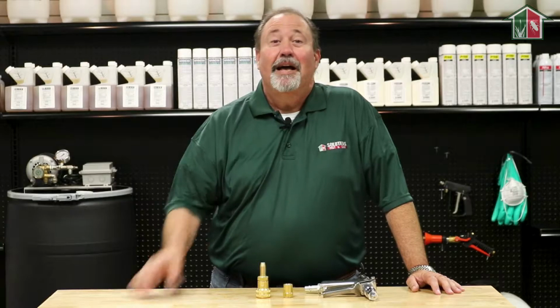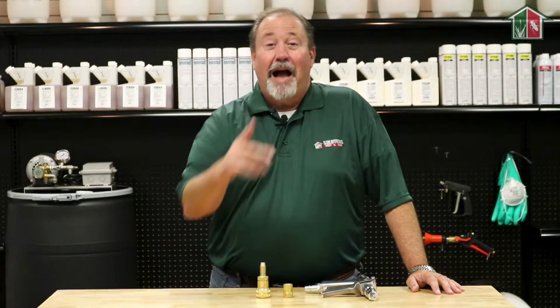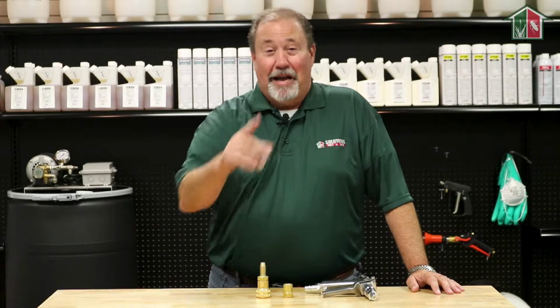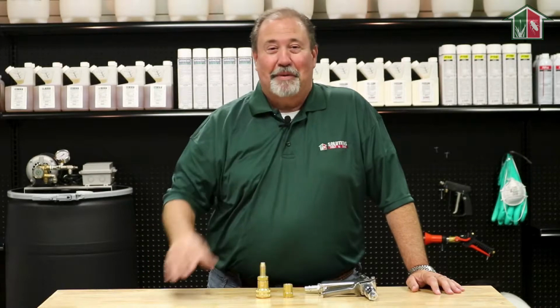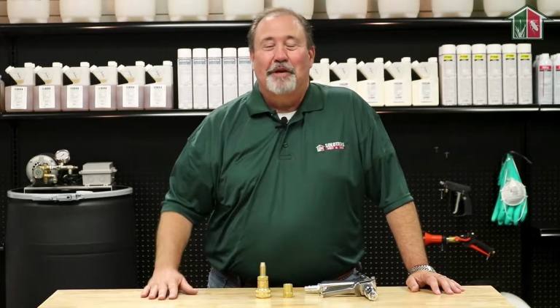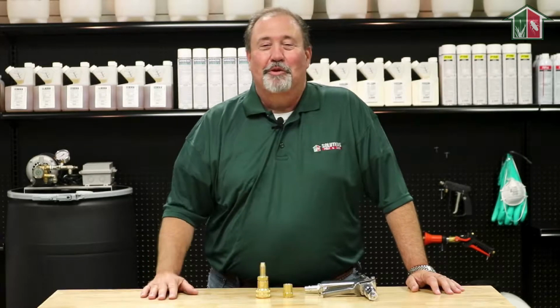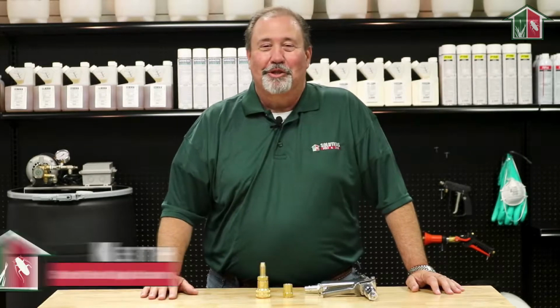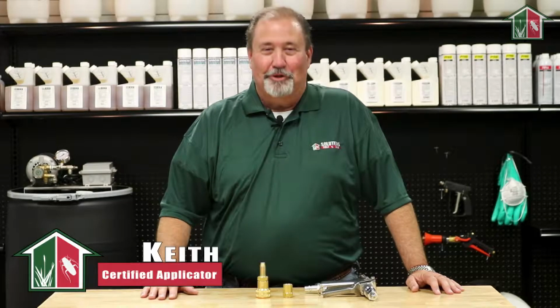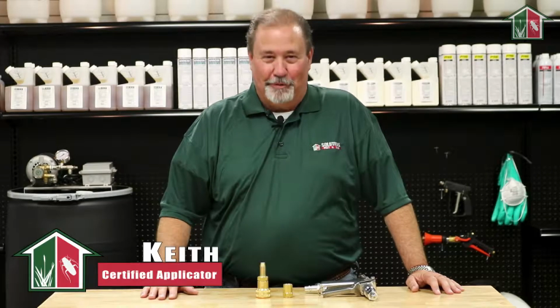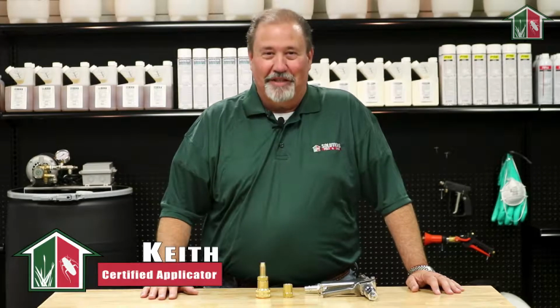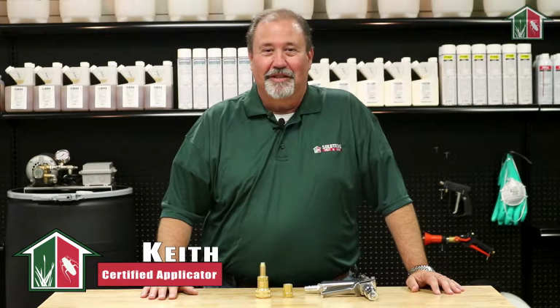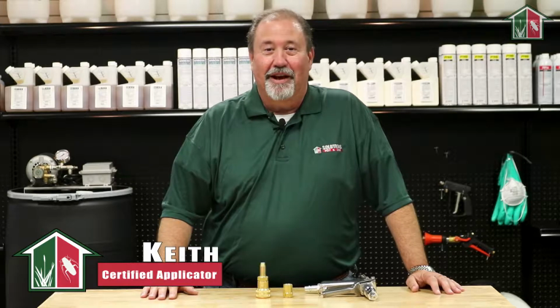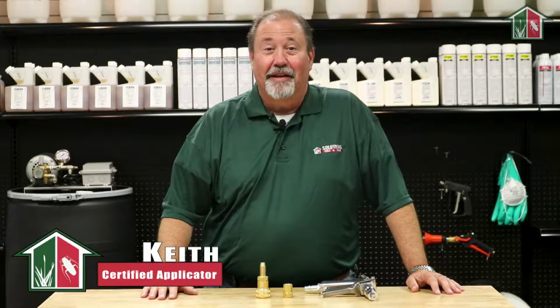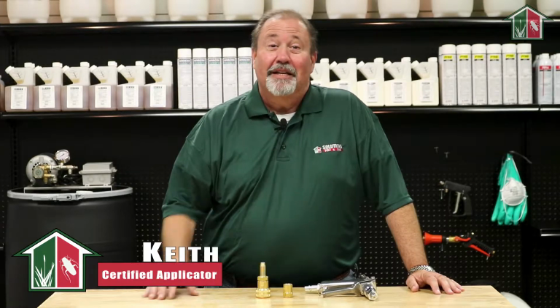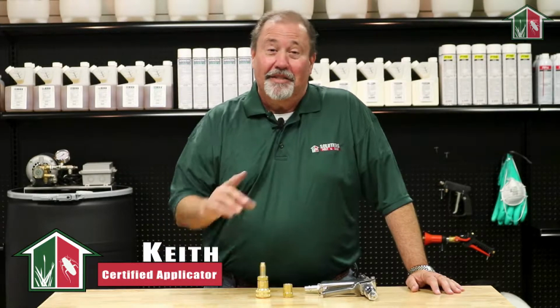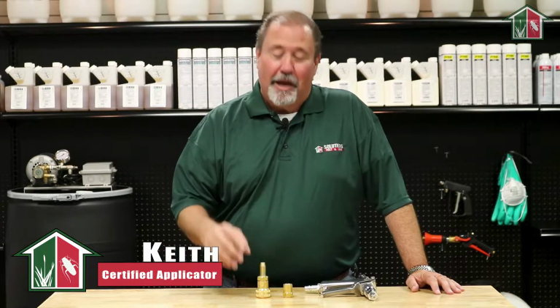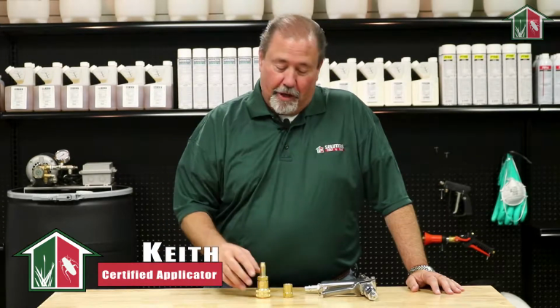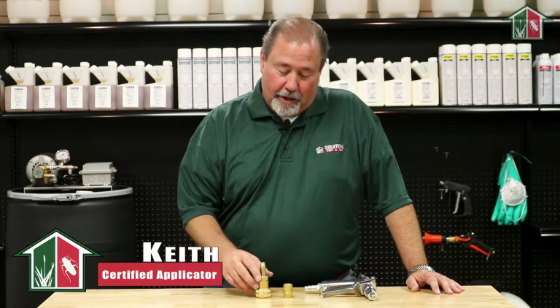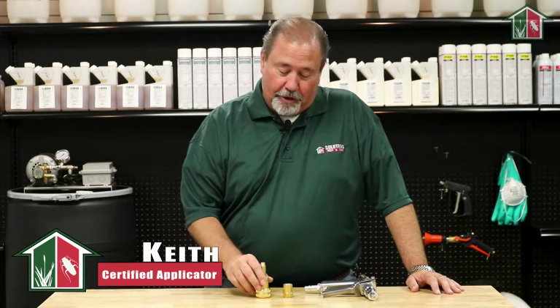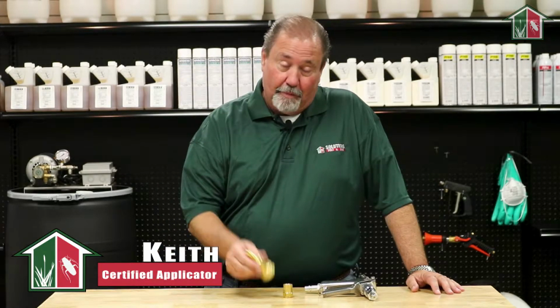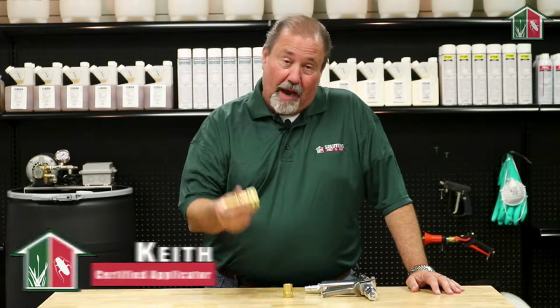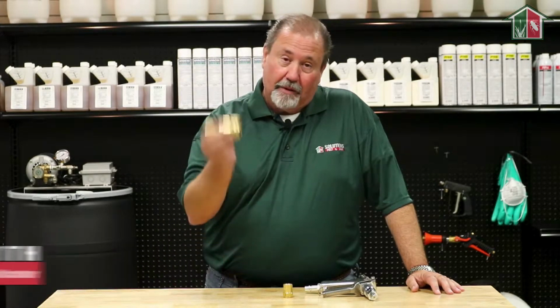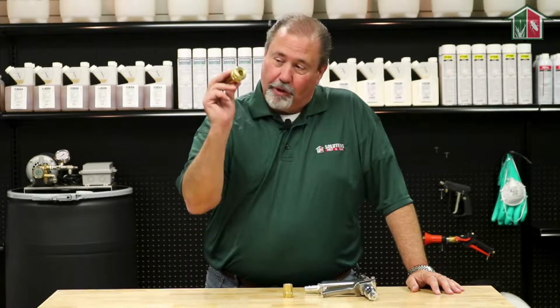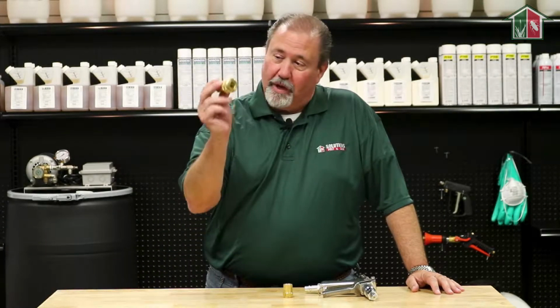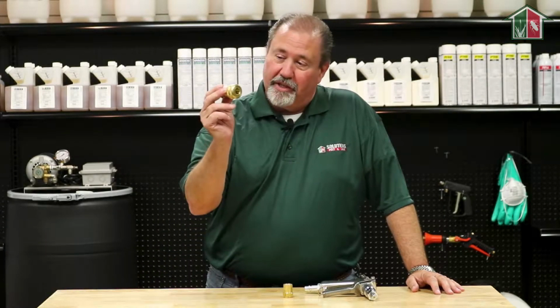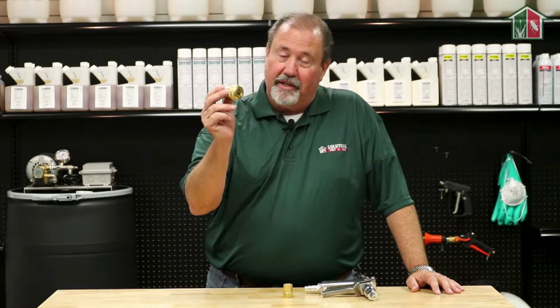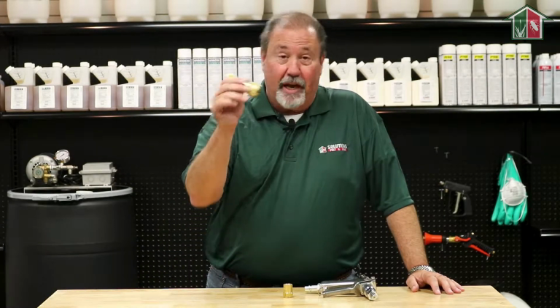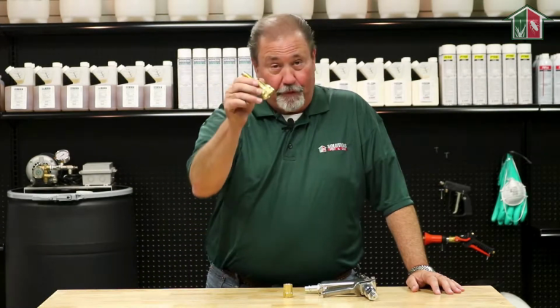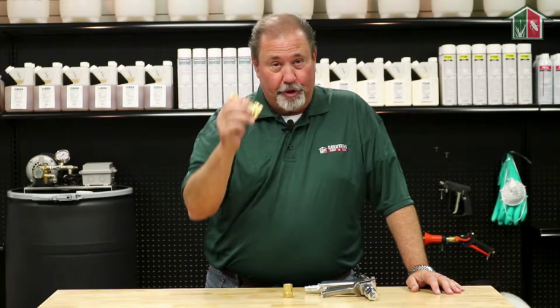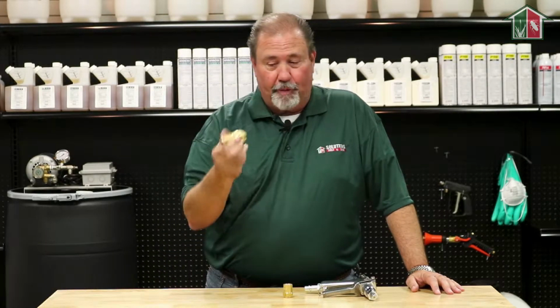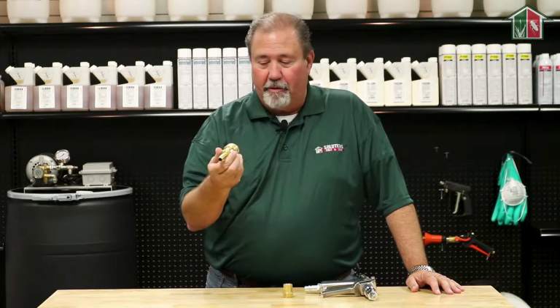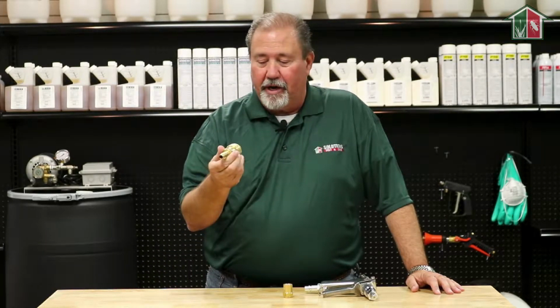Hi, I'm Keith with Solutions Pest and Lawn. Today I want to talk to you about the quick disconnect for your spray rig.